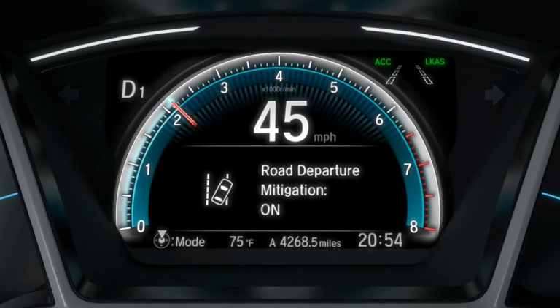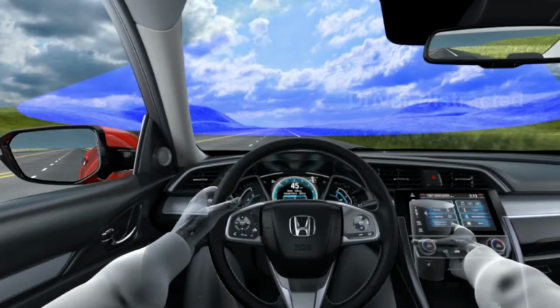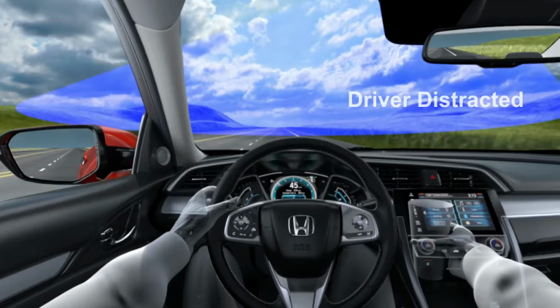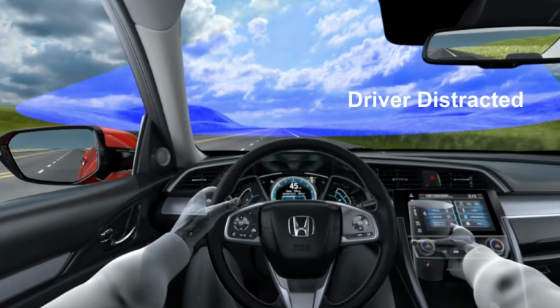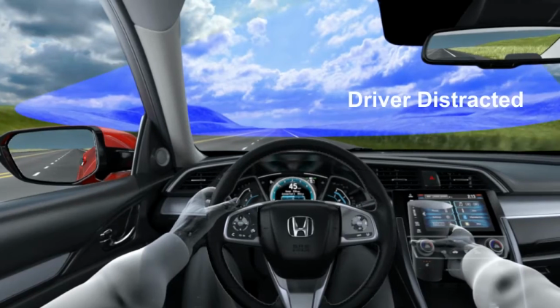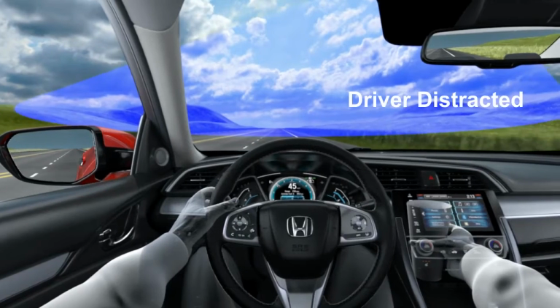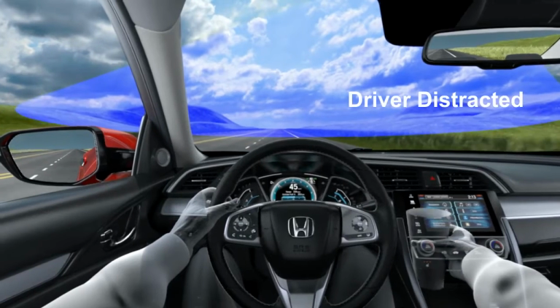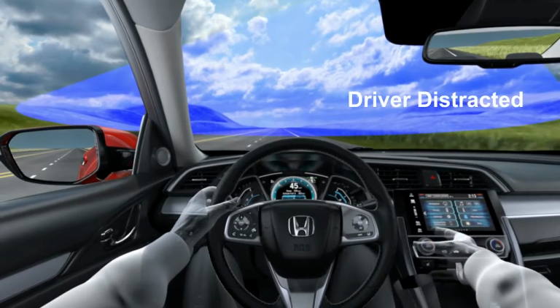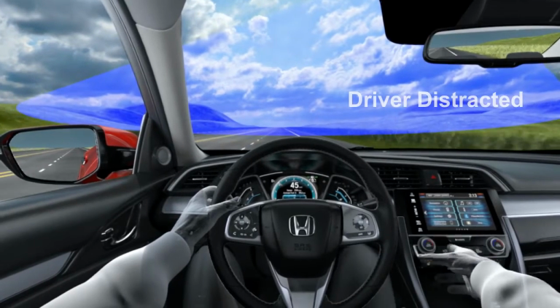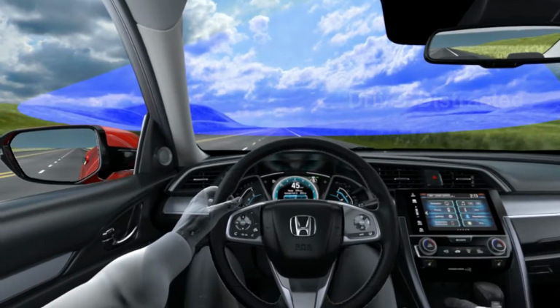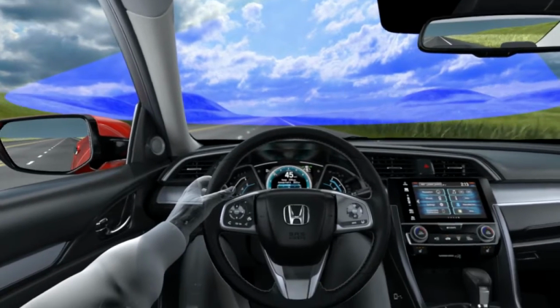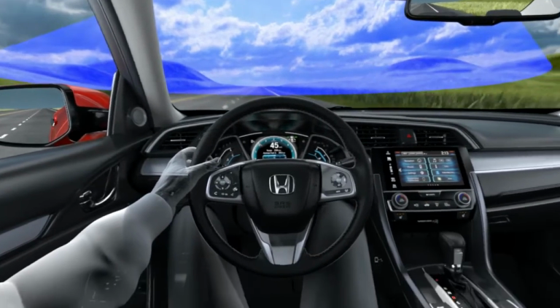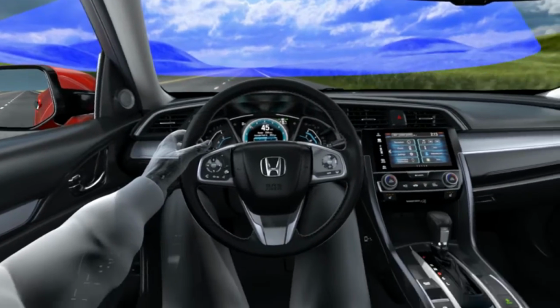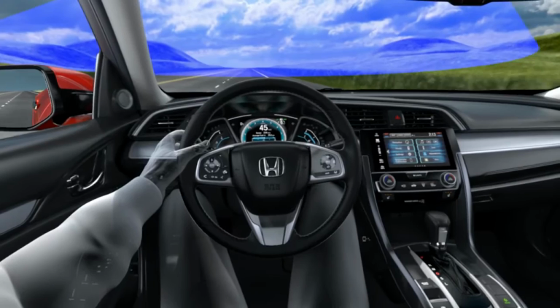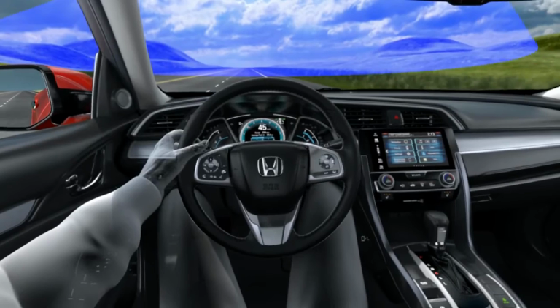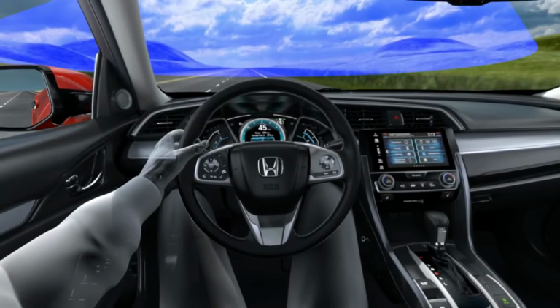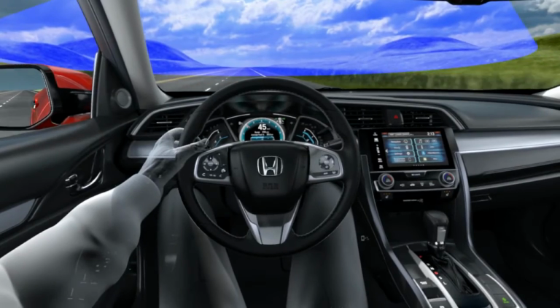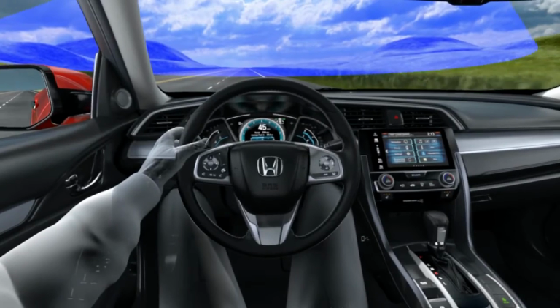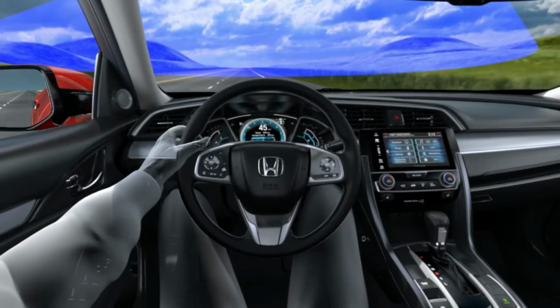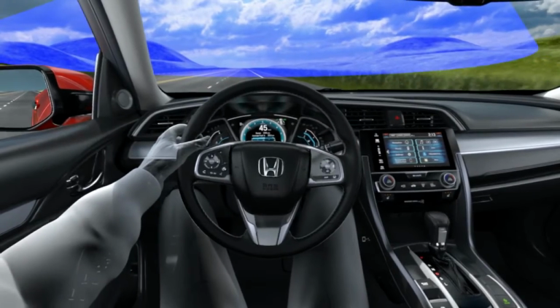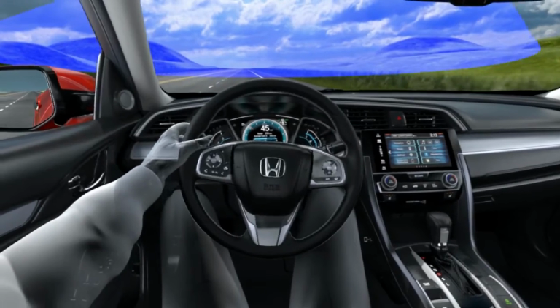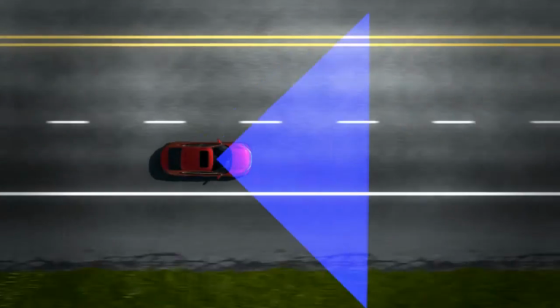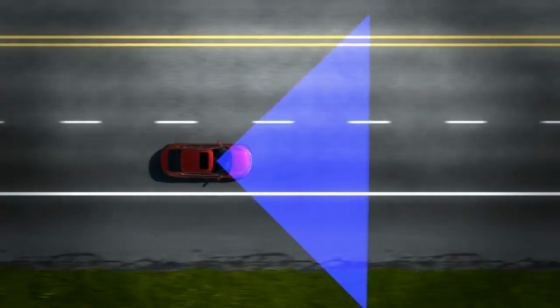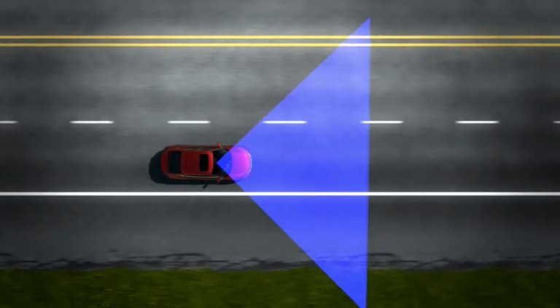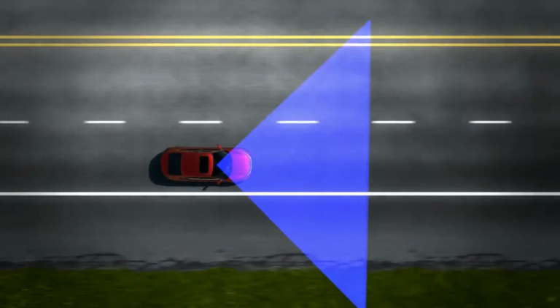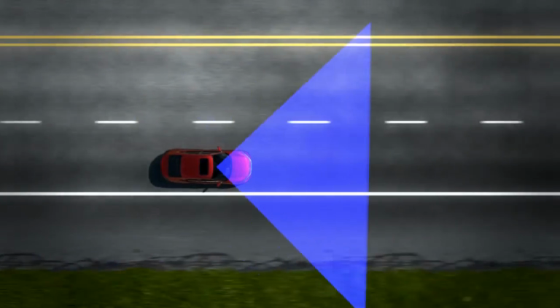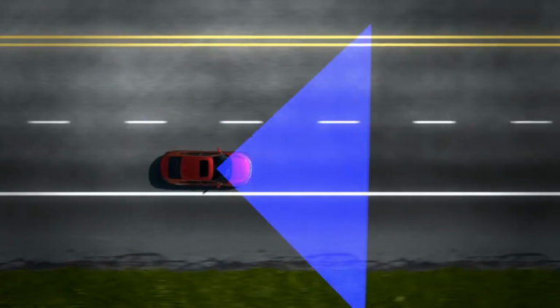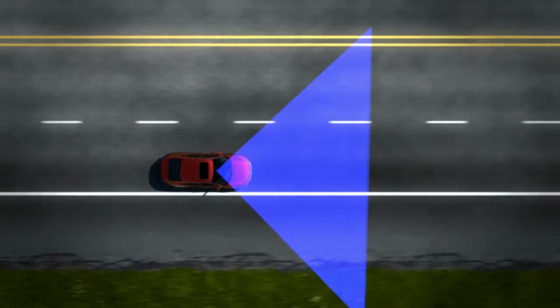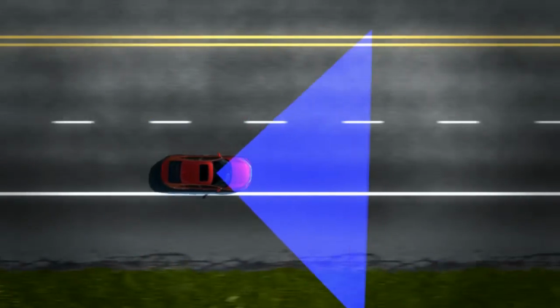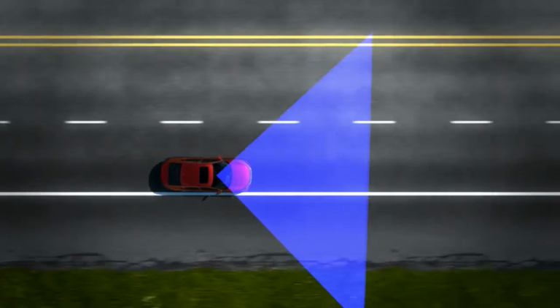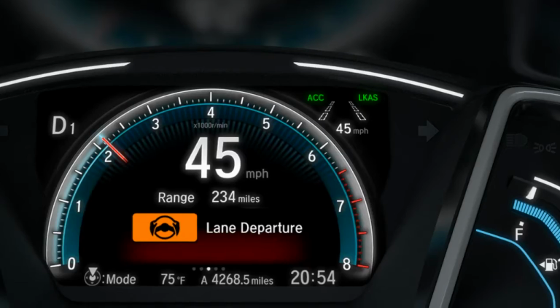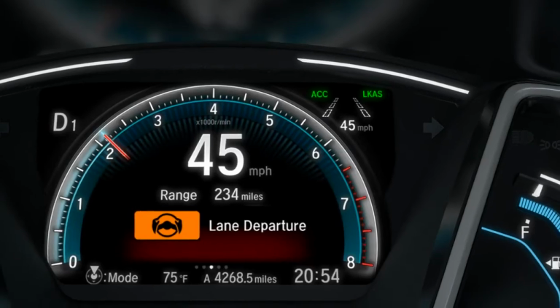In this example, the driver is distracted when he drops a cup of coffee and gets too close to detected lane markings.